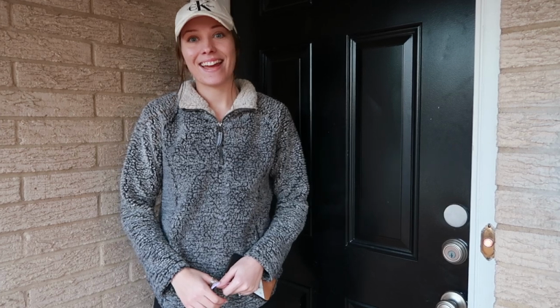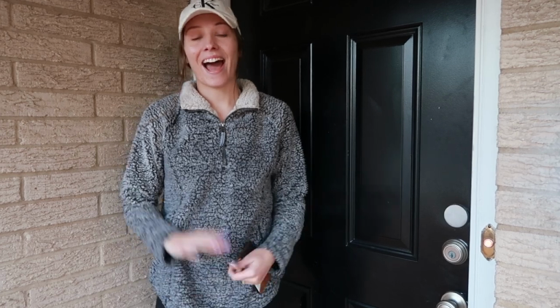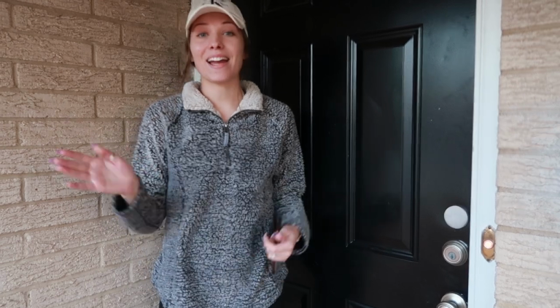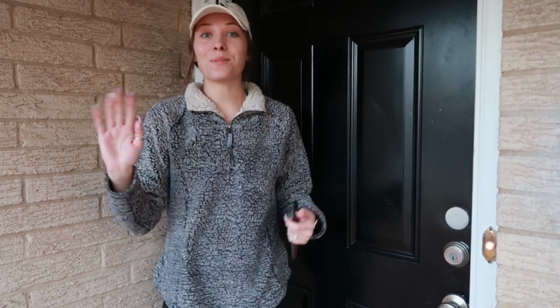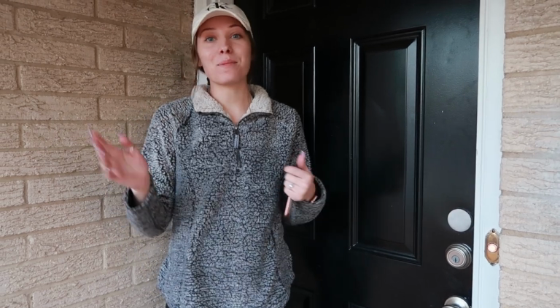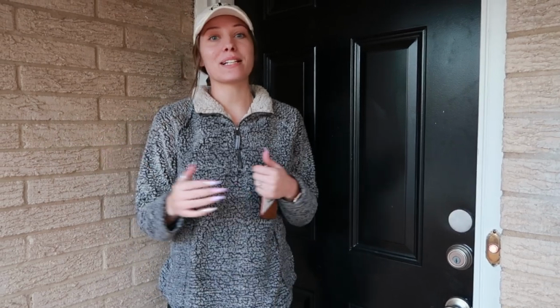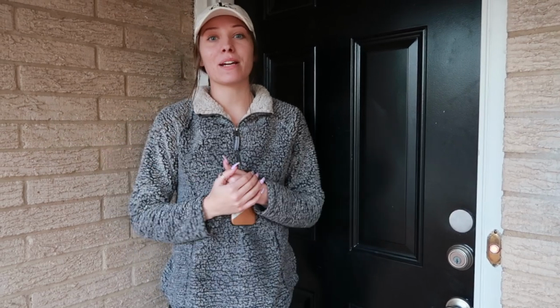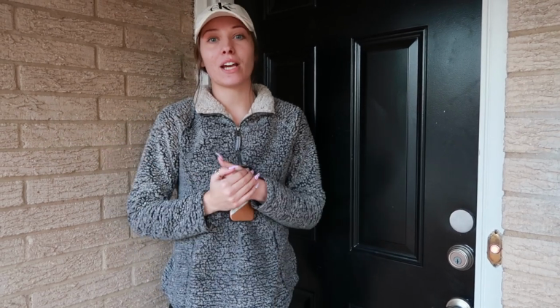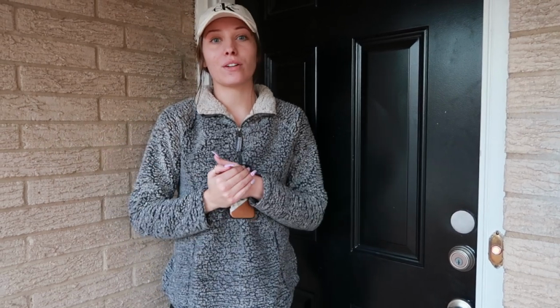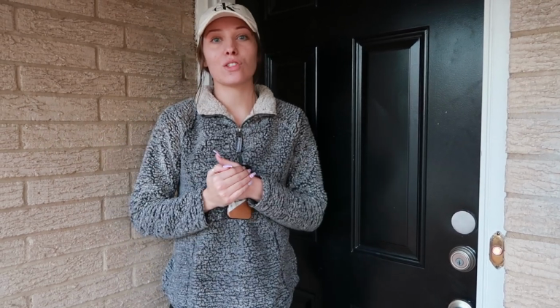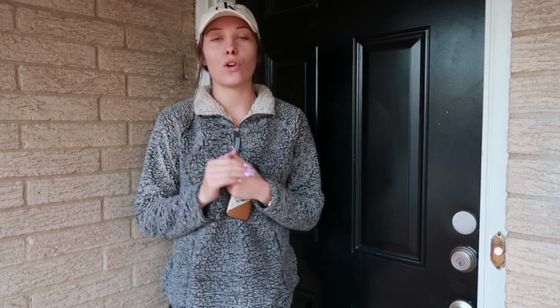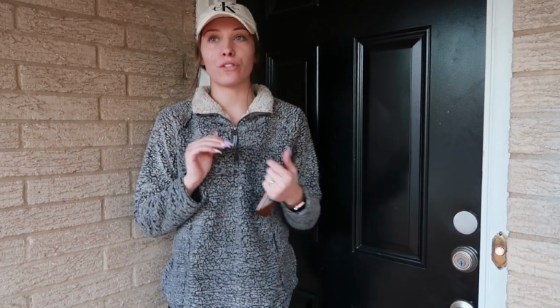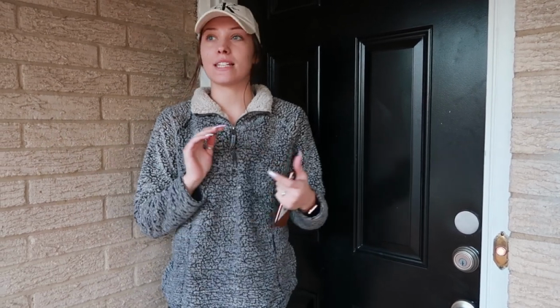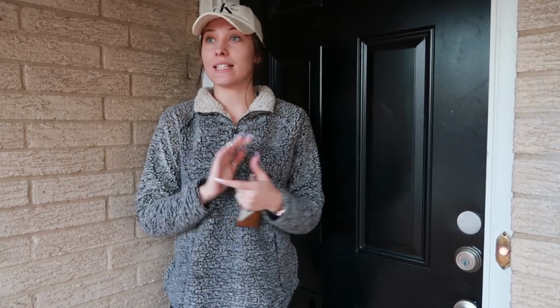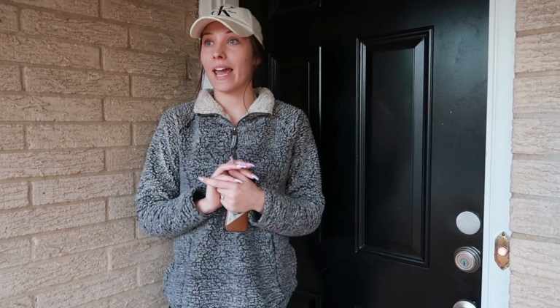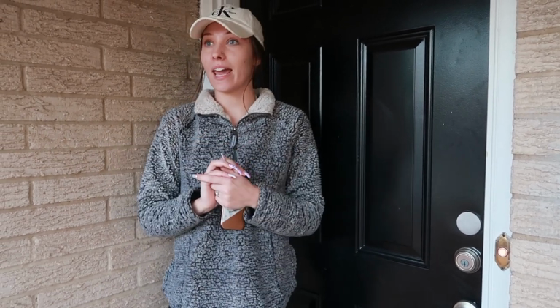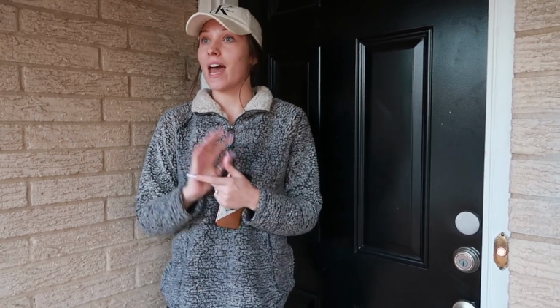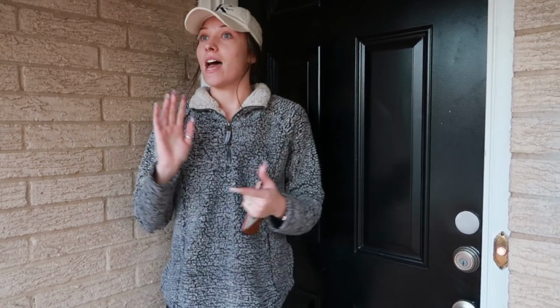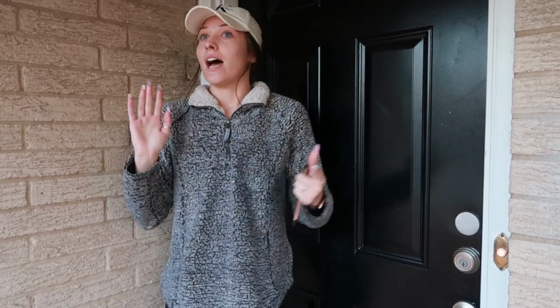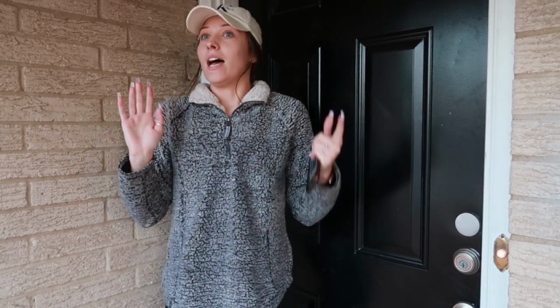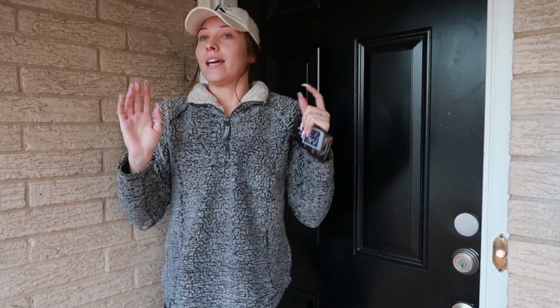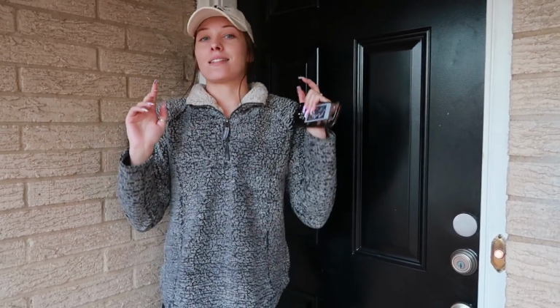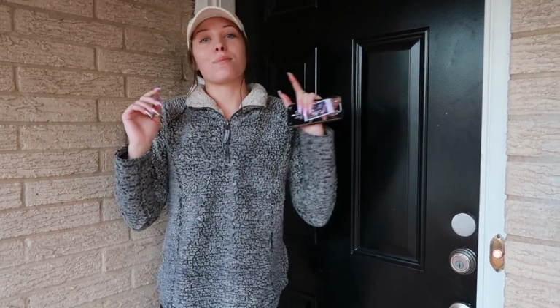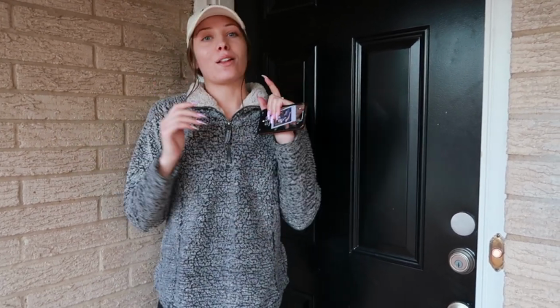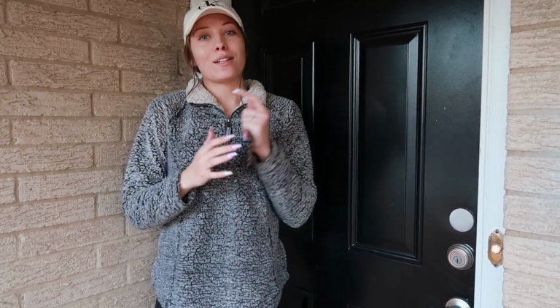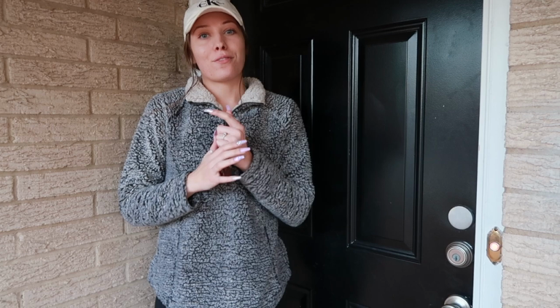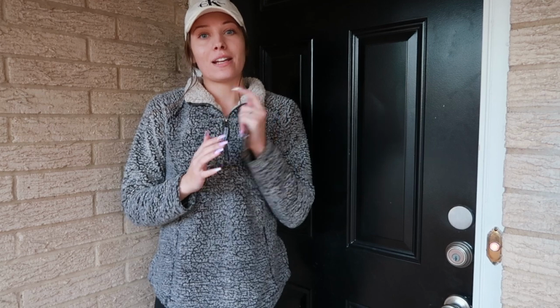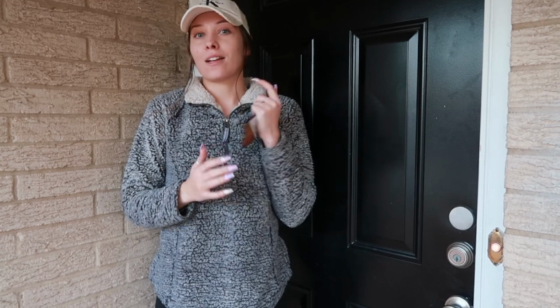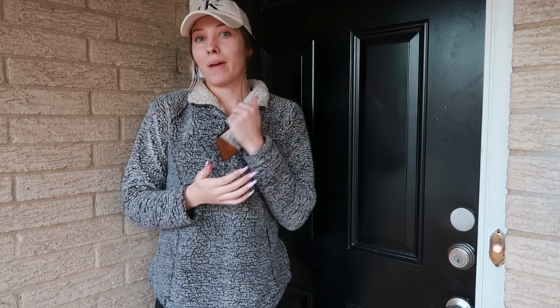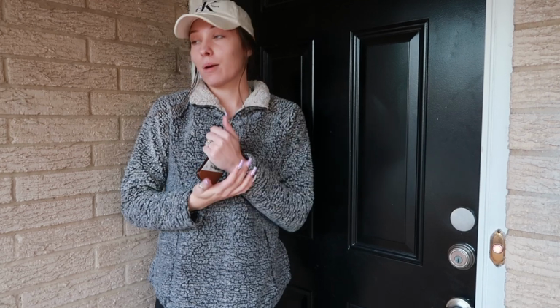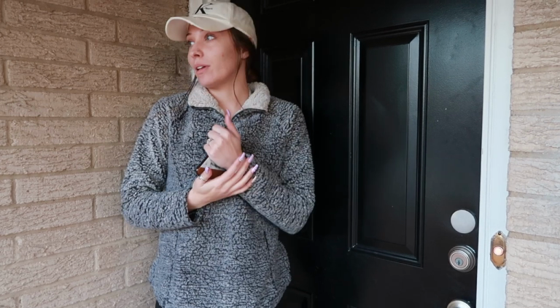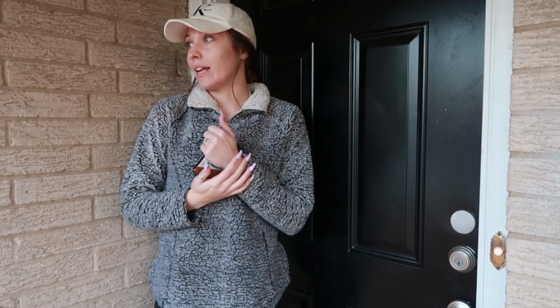Hi guys, welcome back to my channel. So for today it's gonna be a lot different — it's not makeup related.